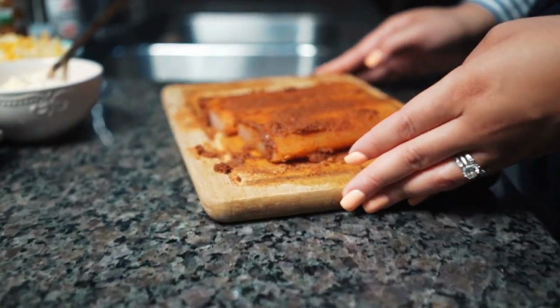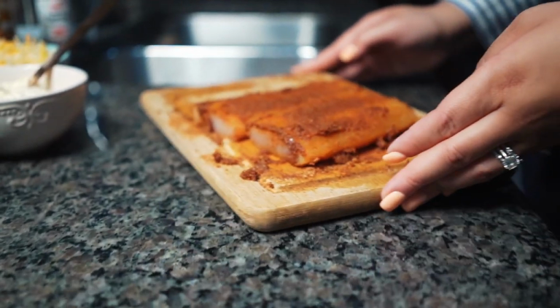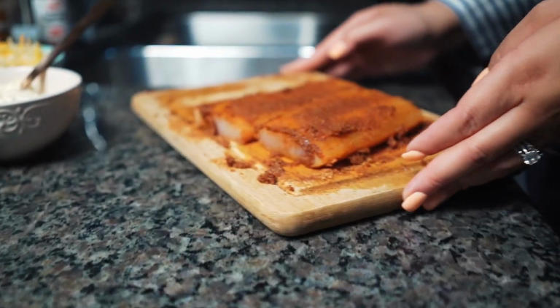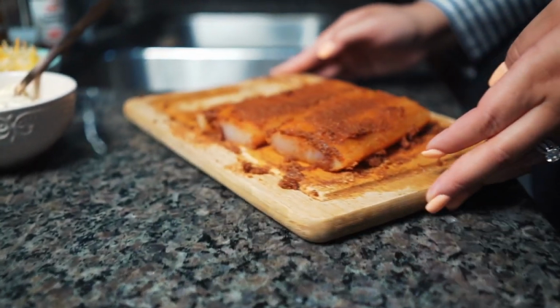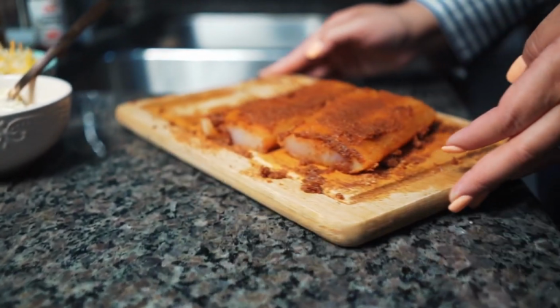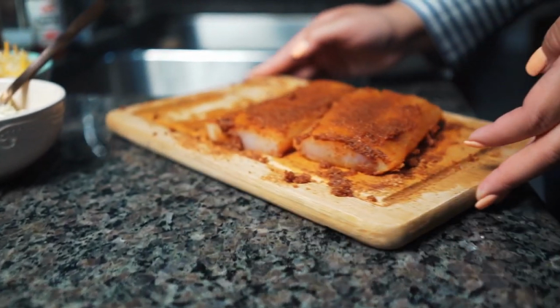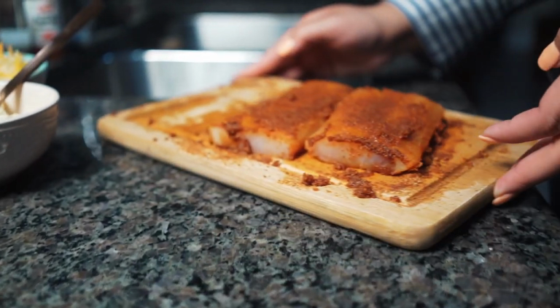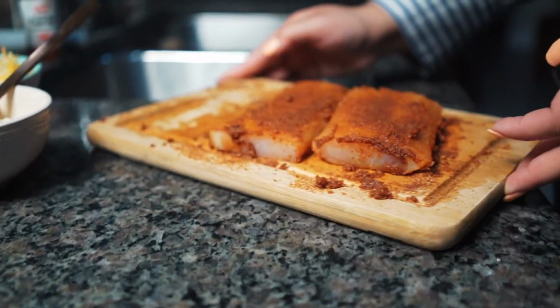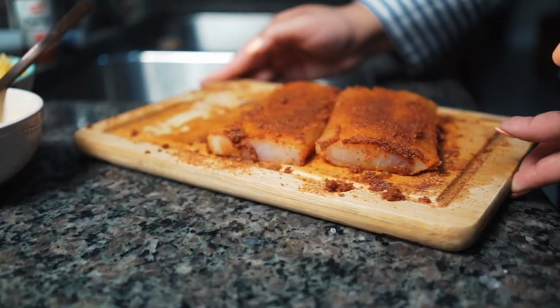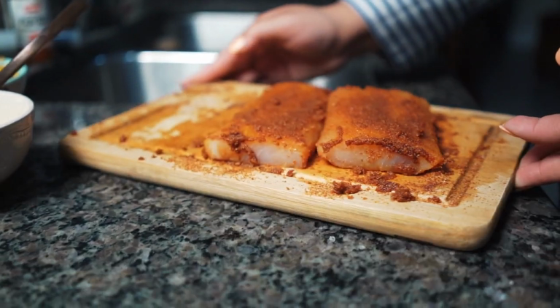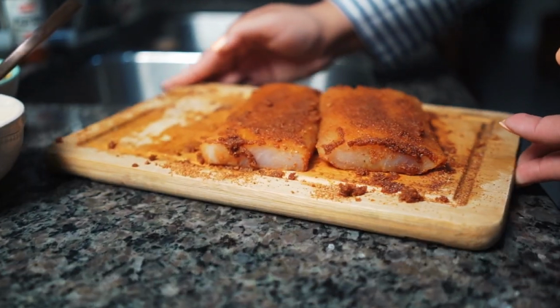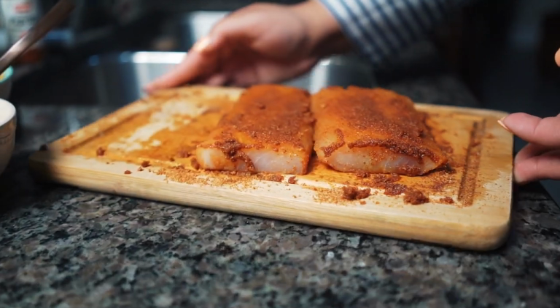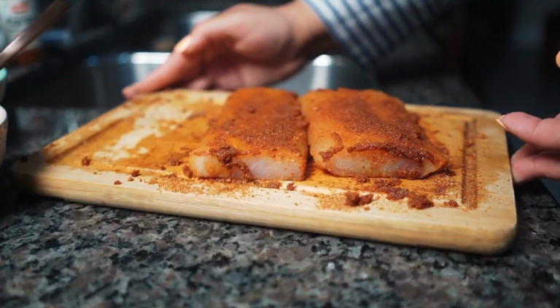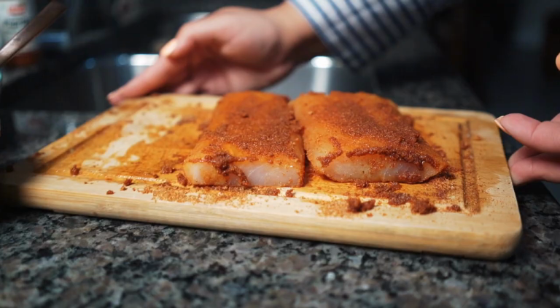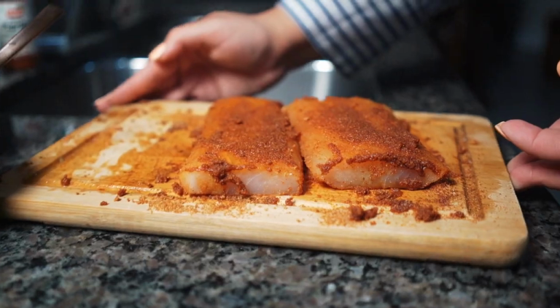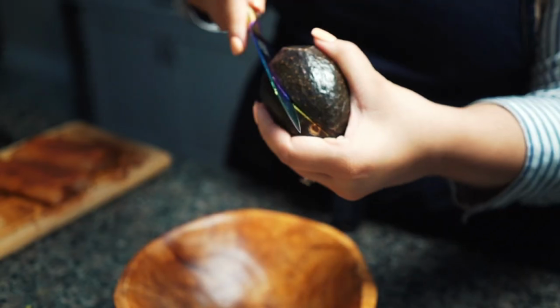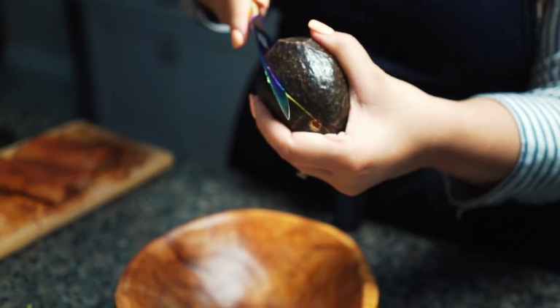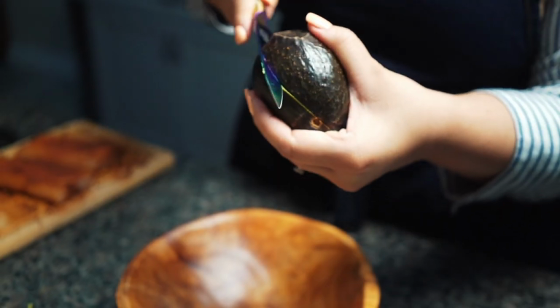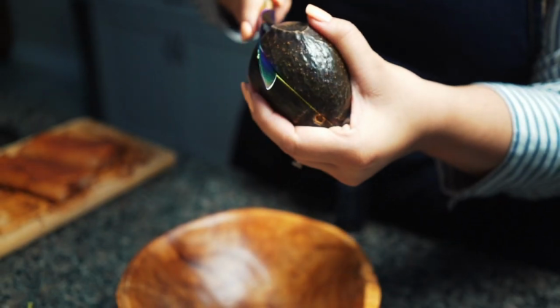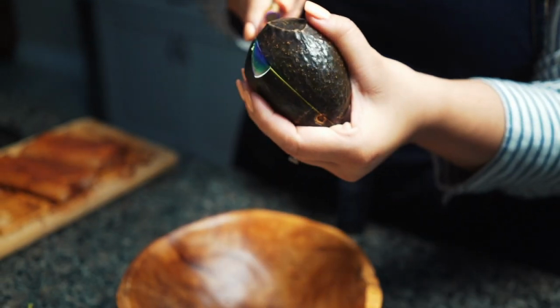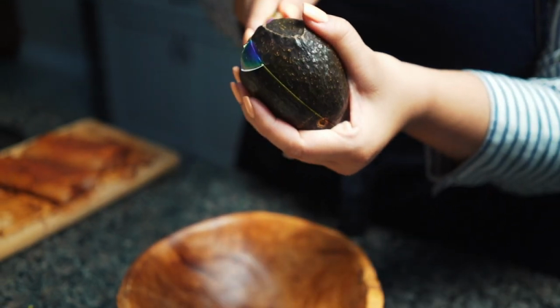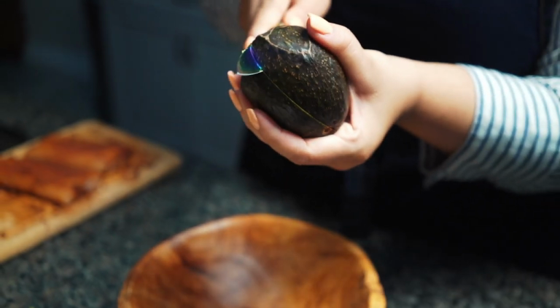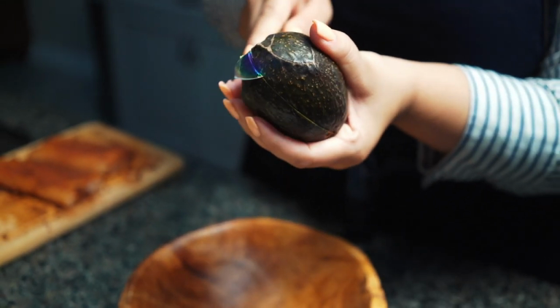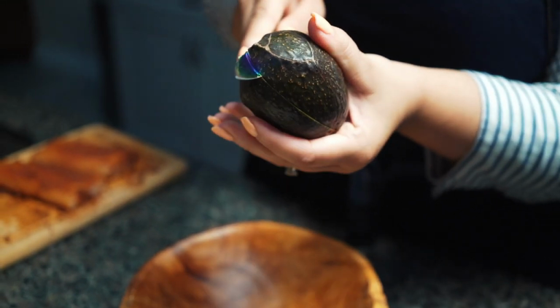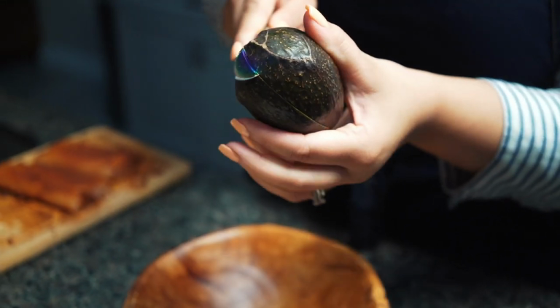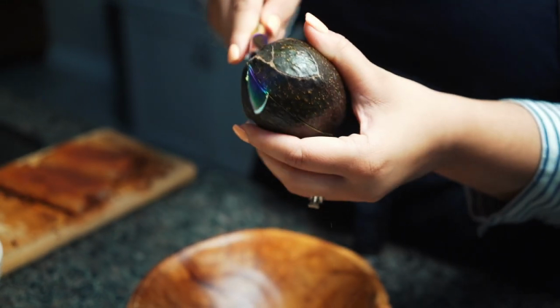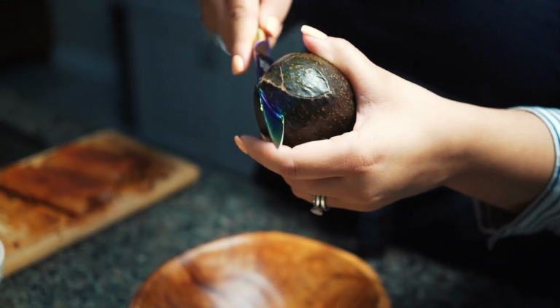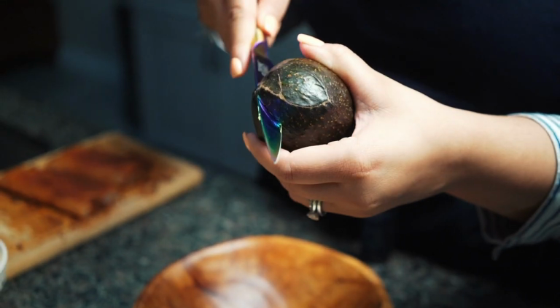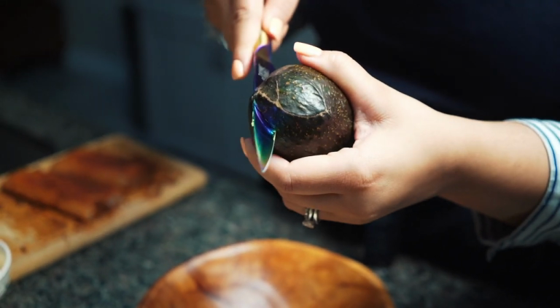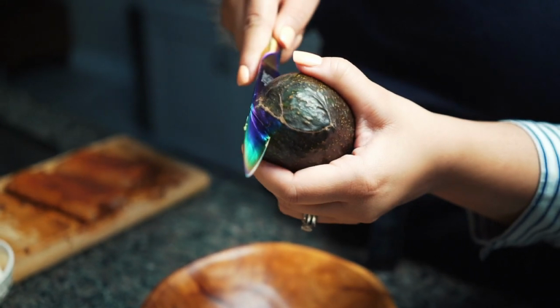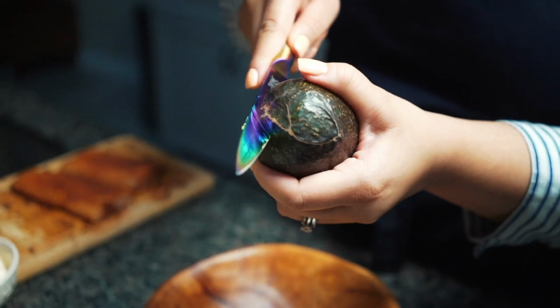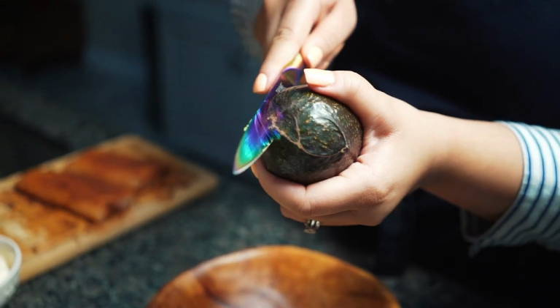Then move it to the side and let it sit for about 15 minutes. We're moving on to our guac.